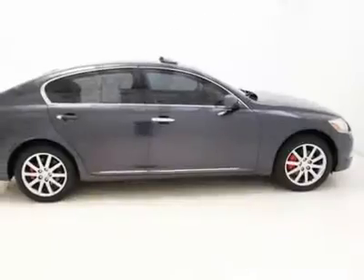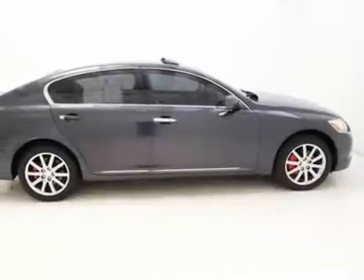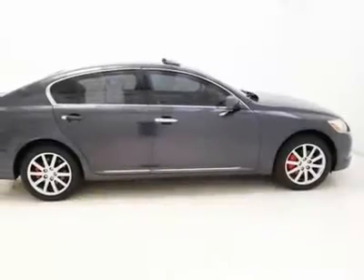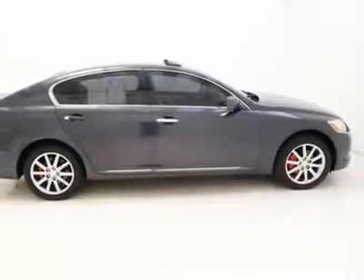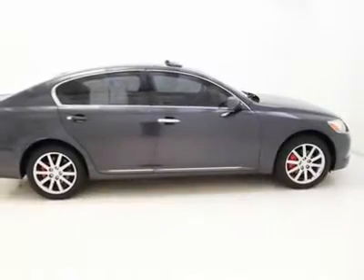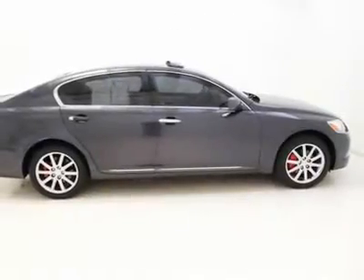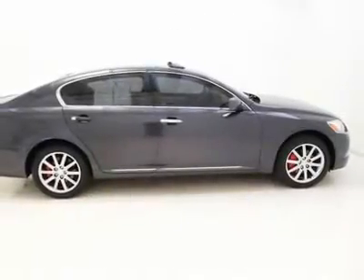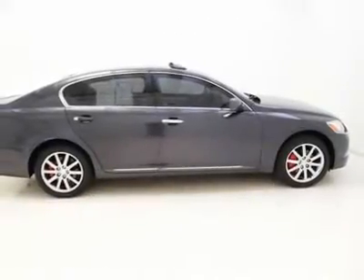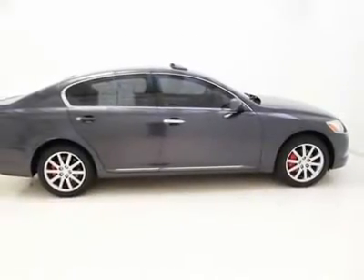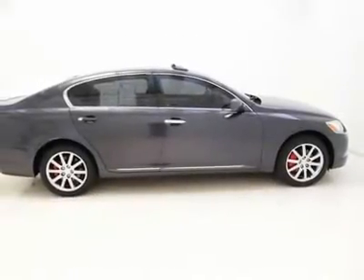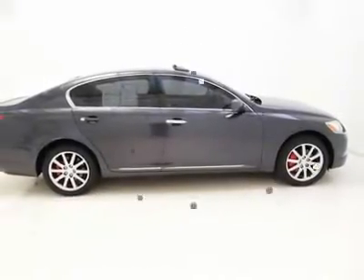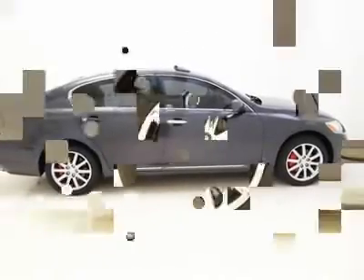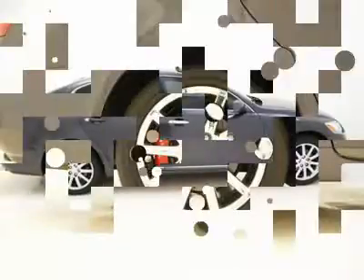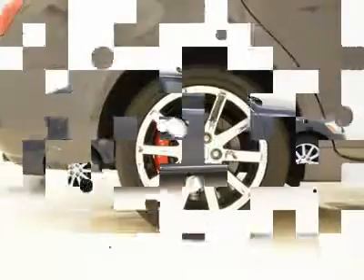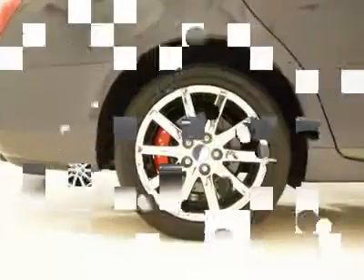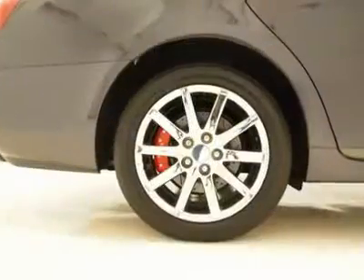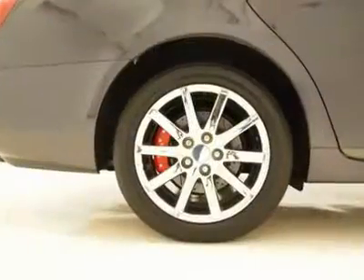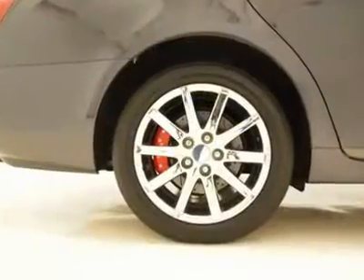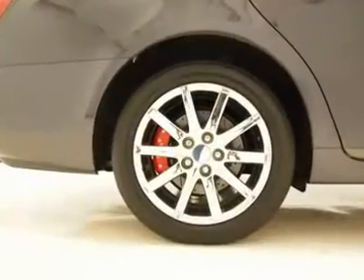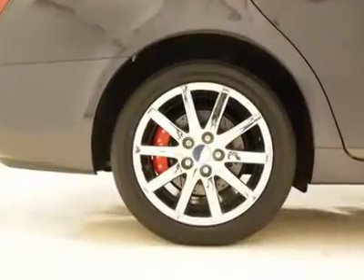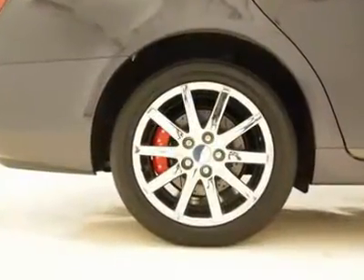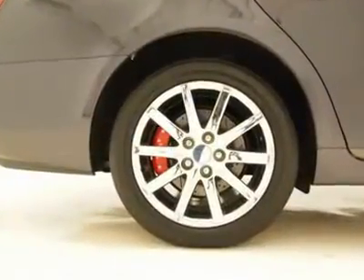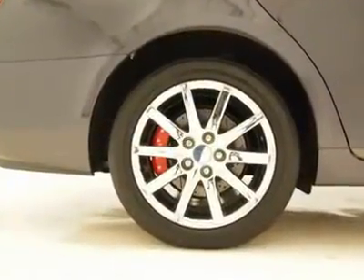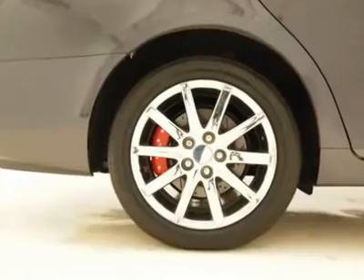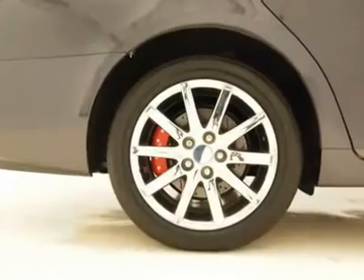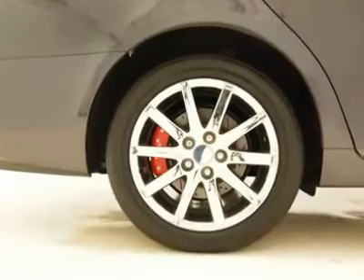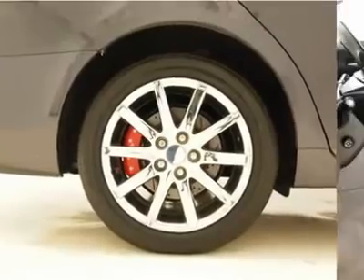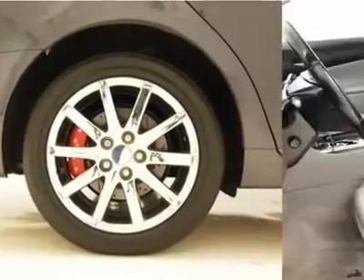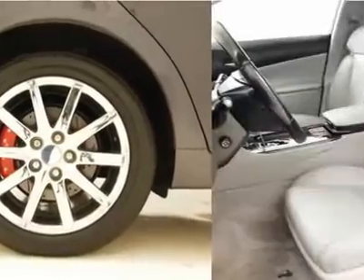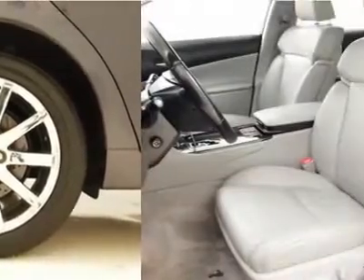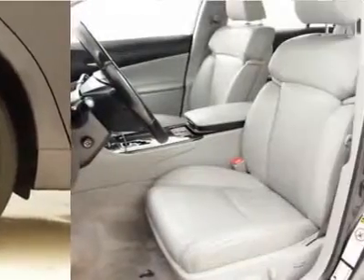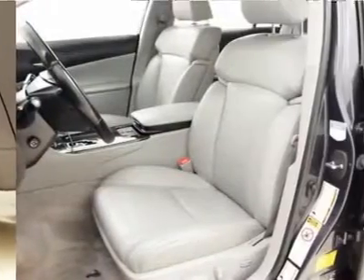The early bird catches the worm. This GS is fast enough to make sure you always get that worm.